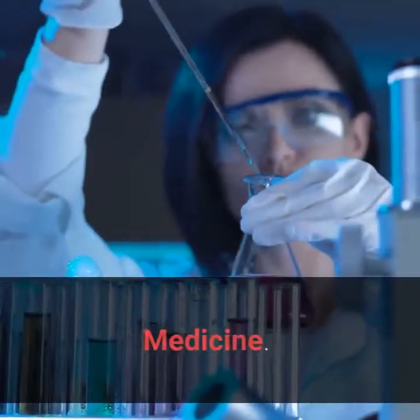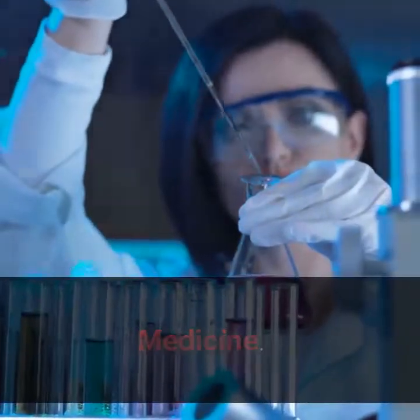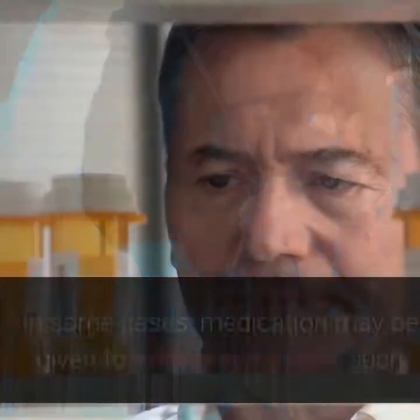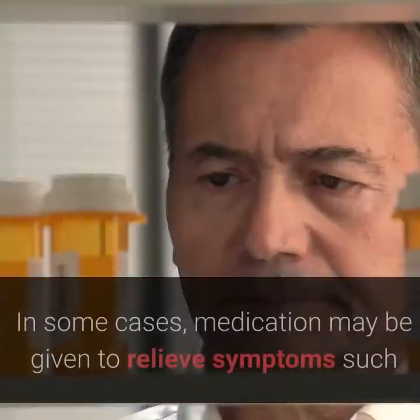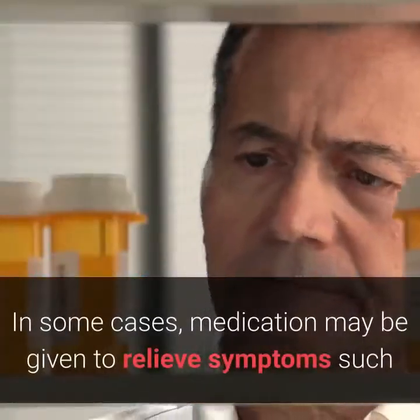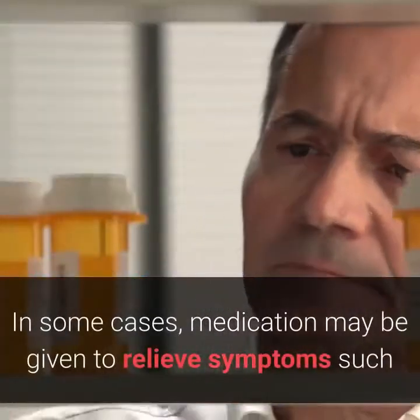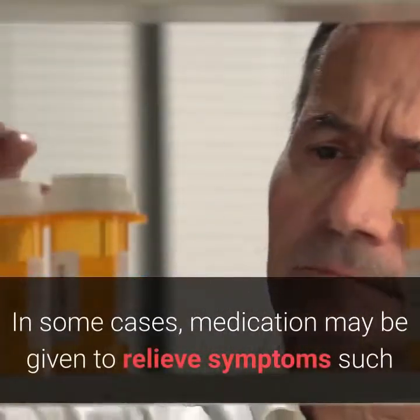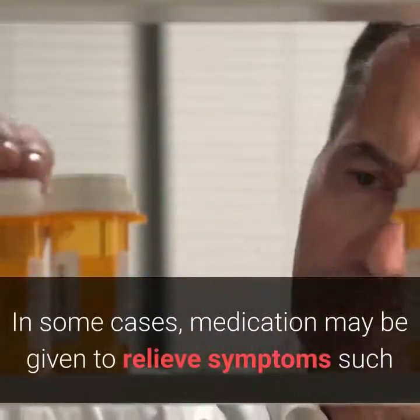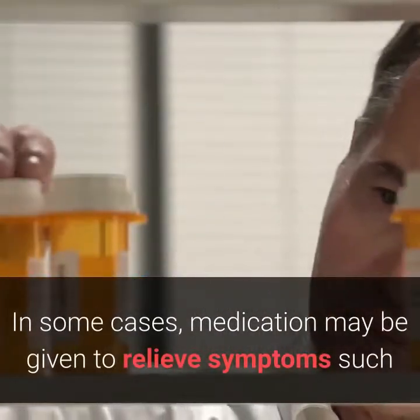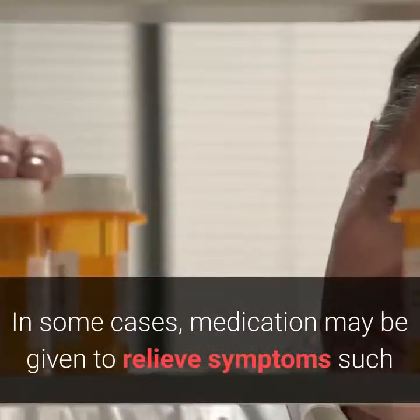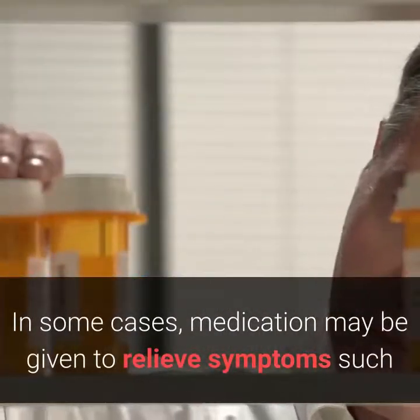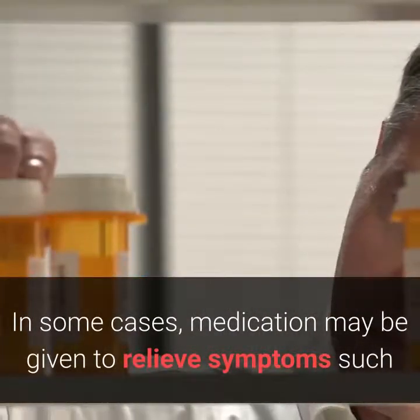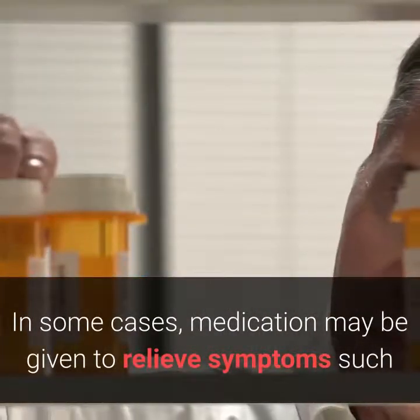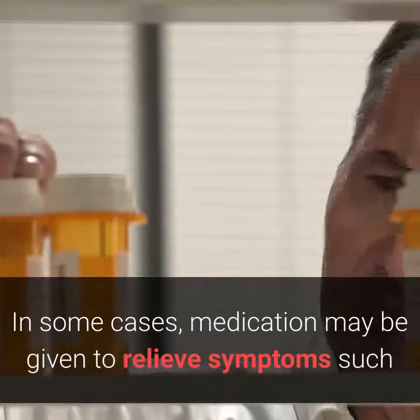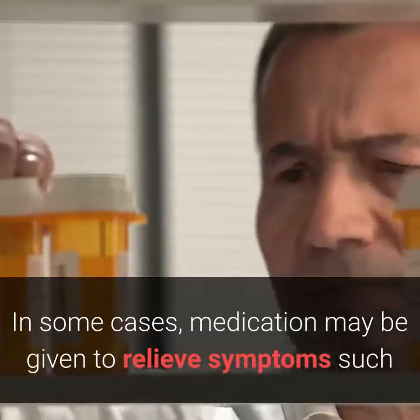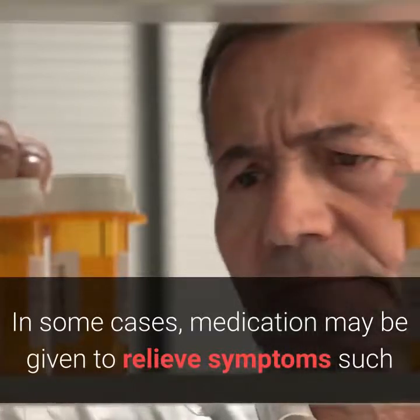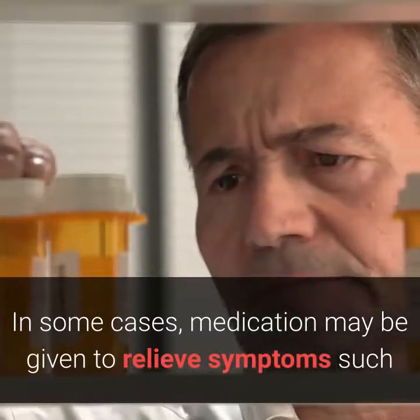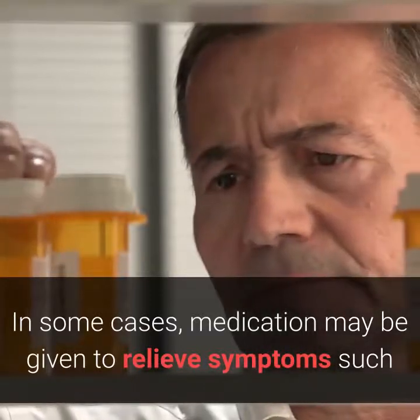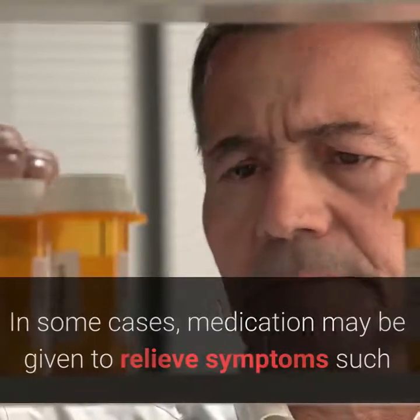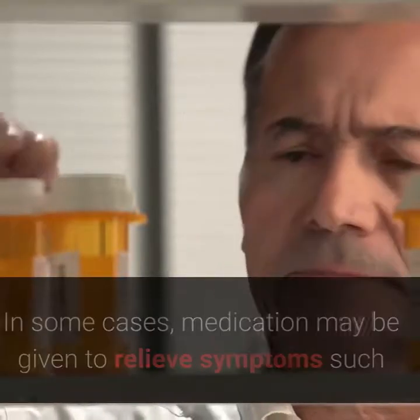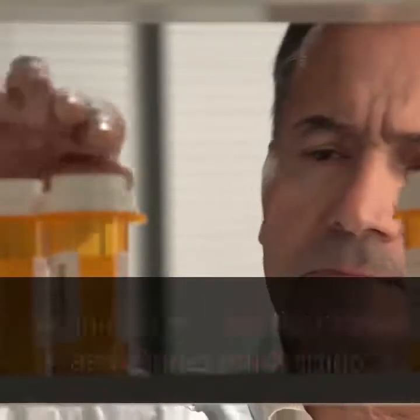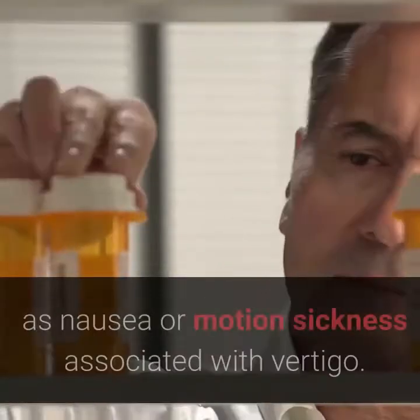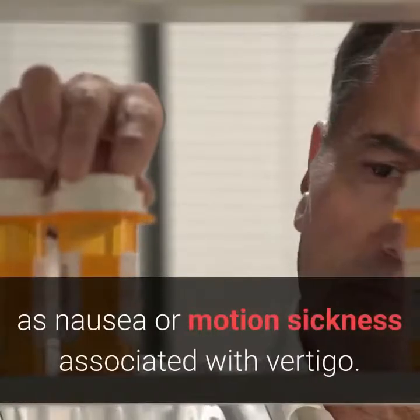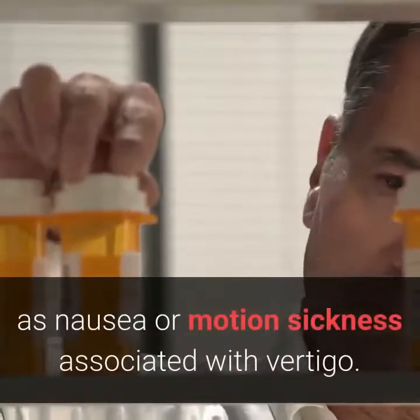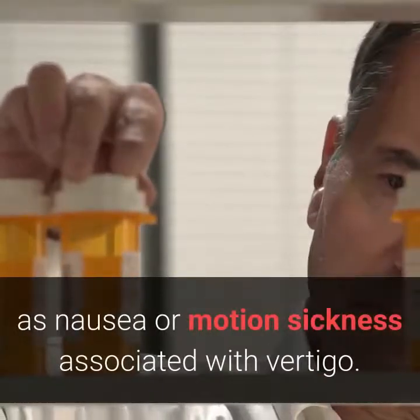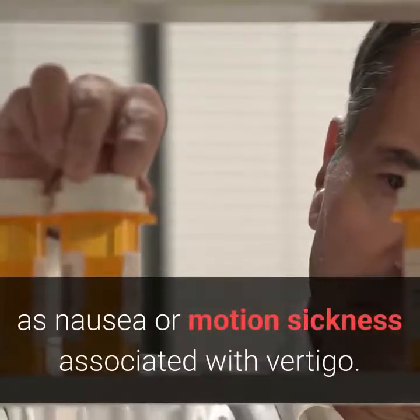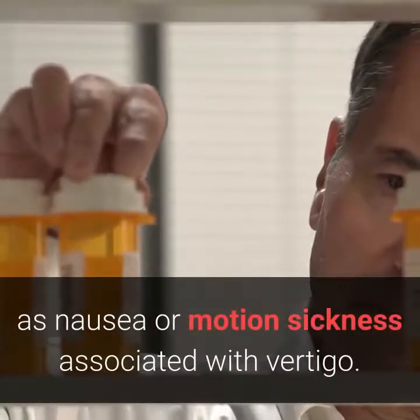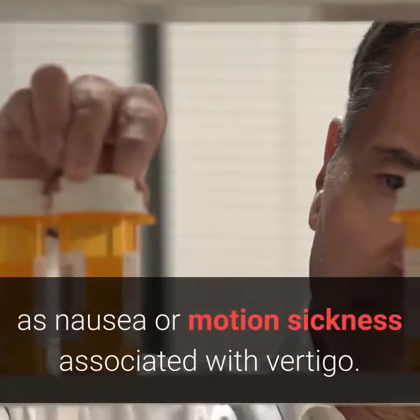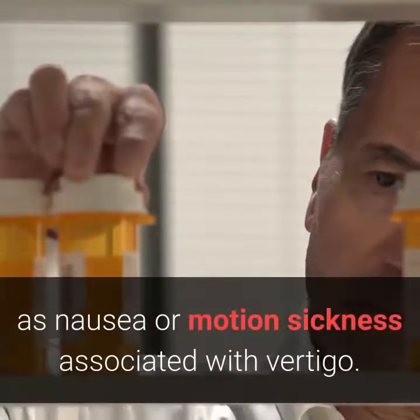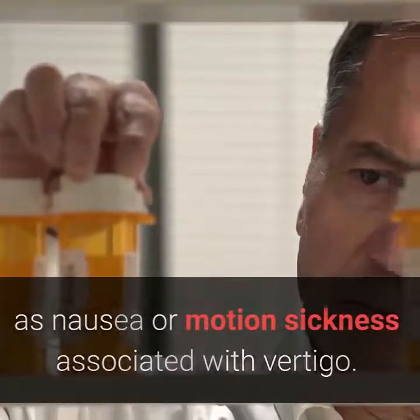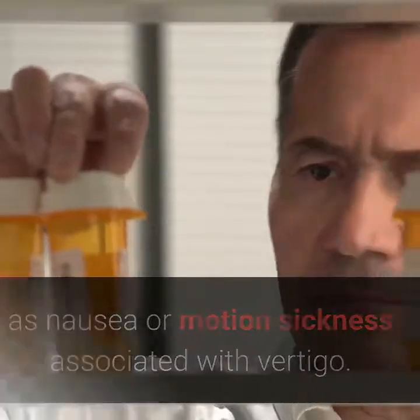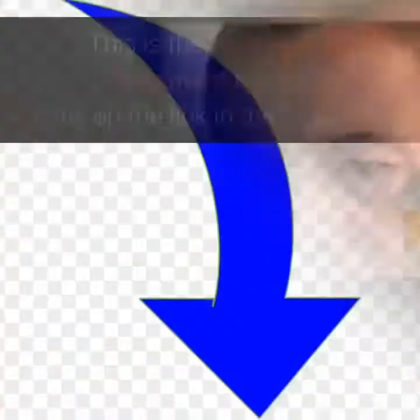Medicine. In some cases, medication may be given to relieve symptoms such as nausea or motion sickness associated with vertigo.